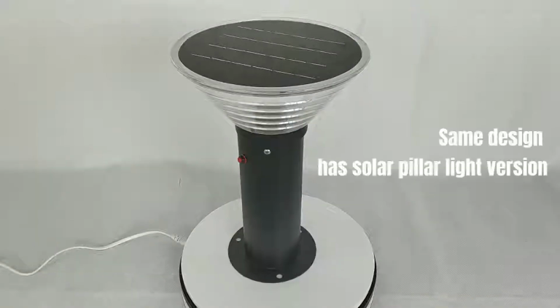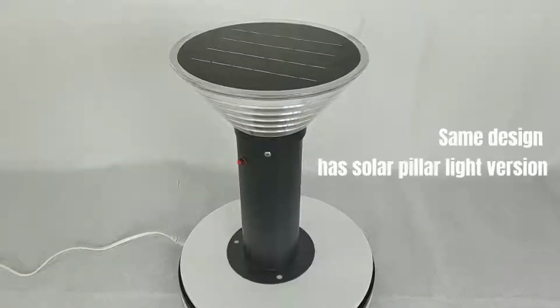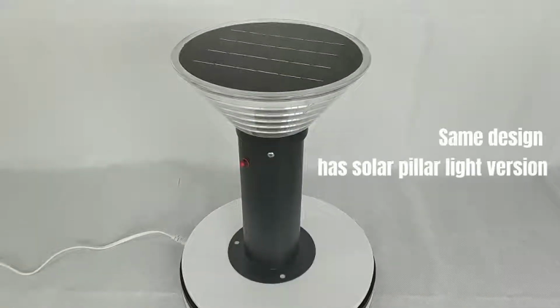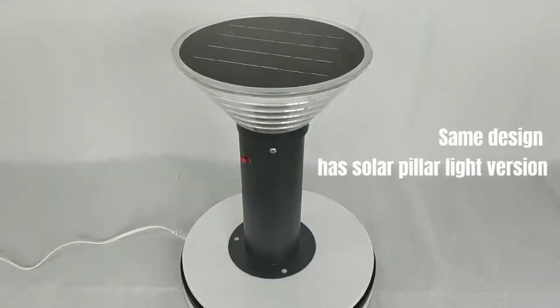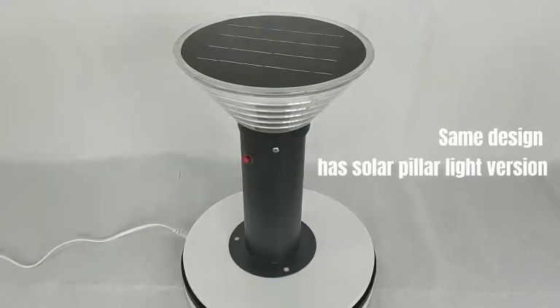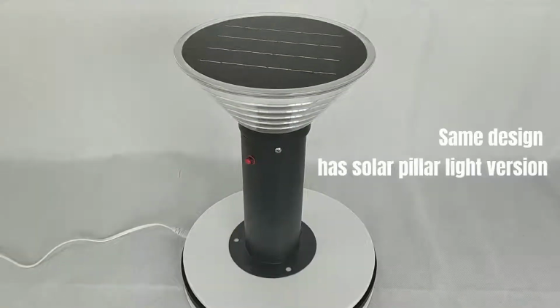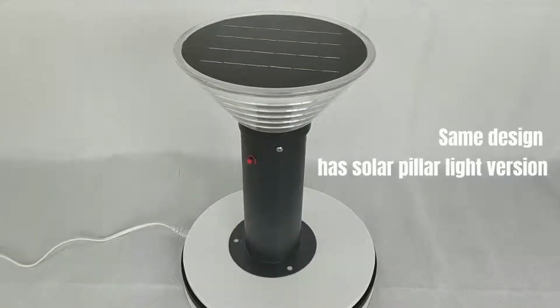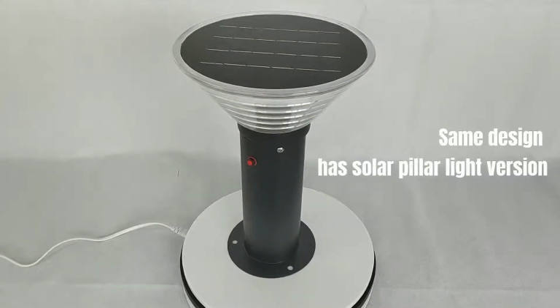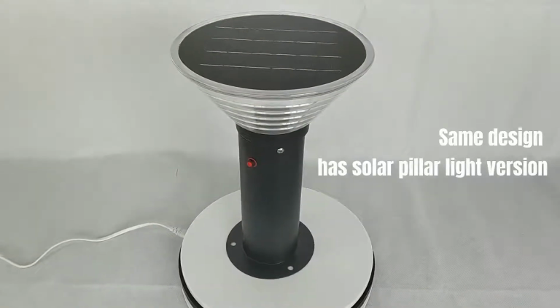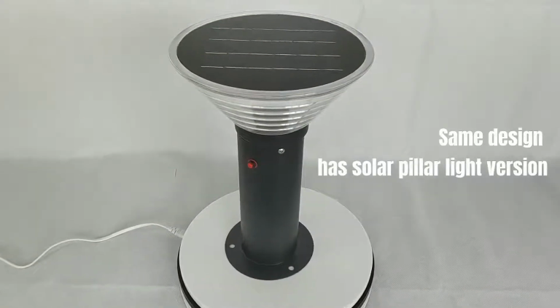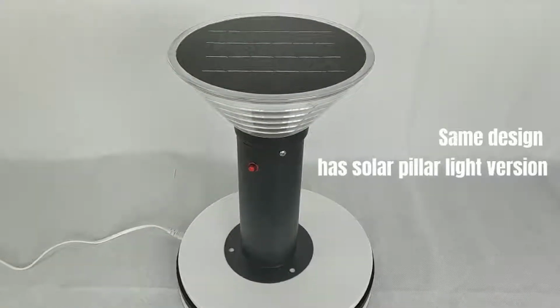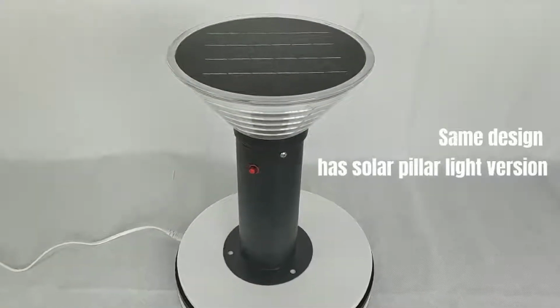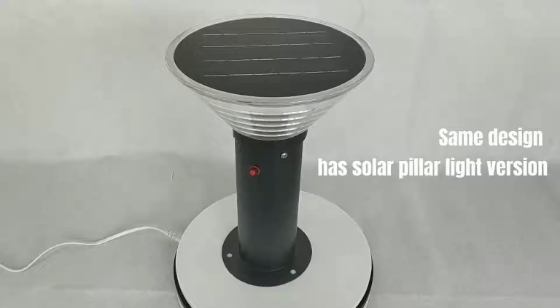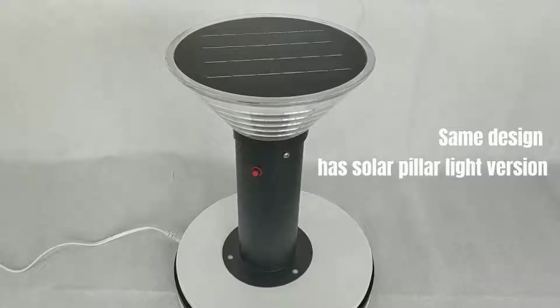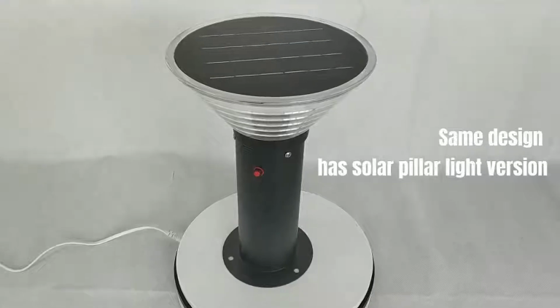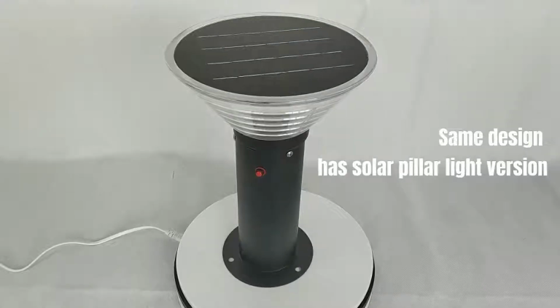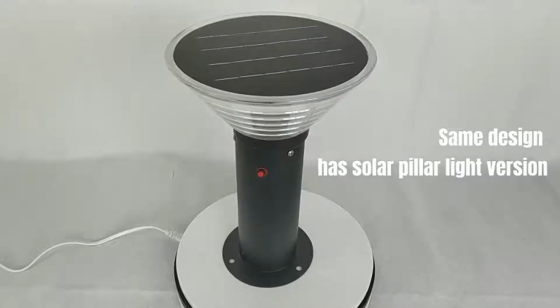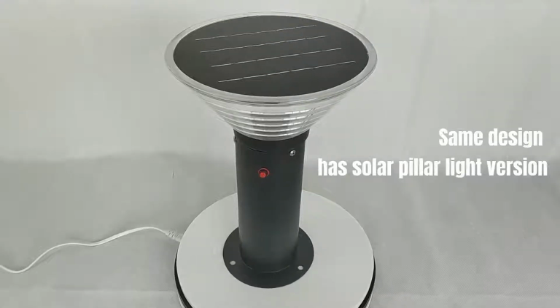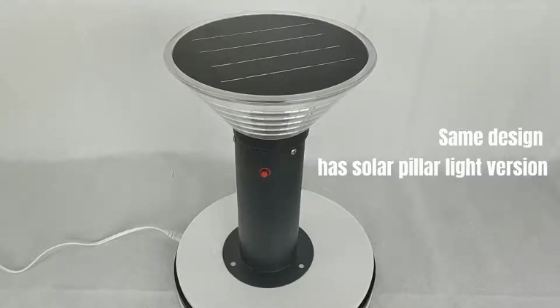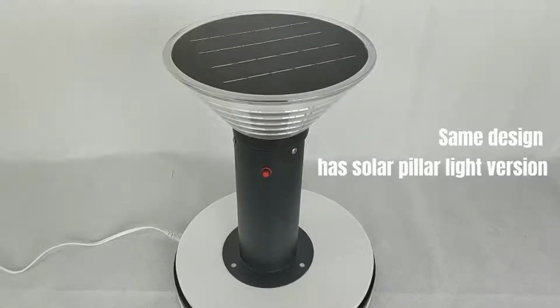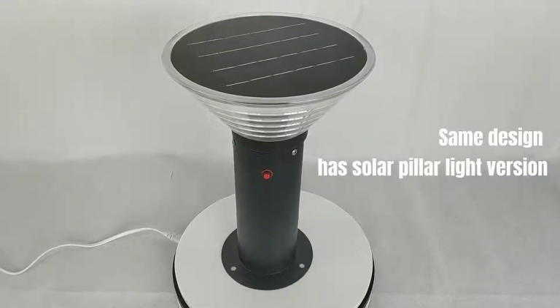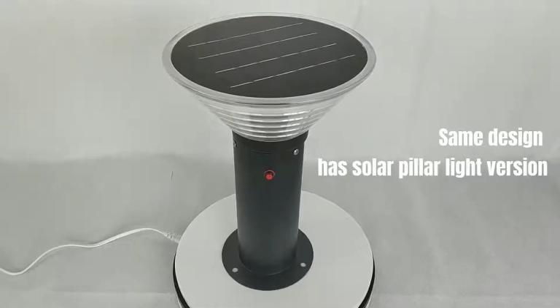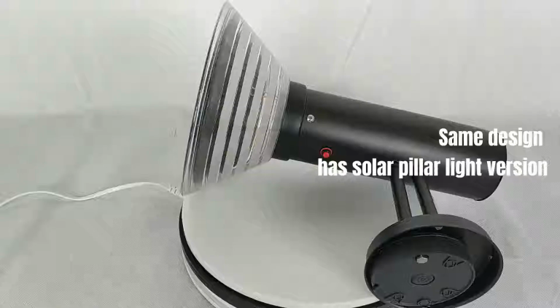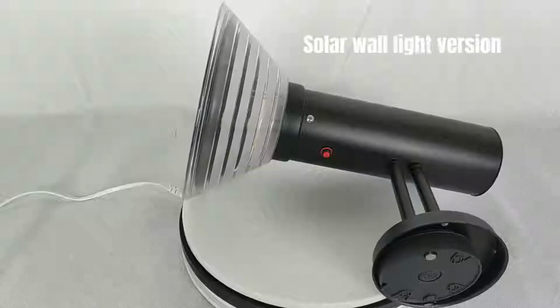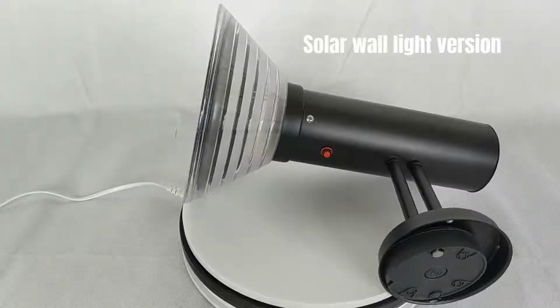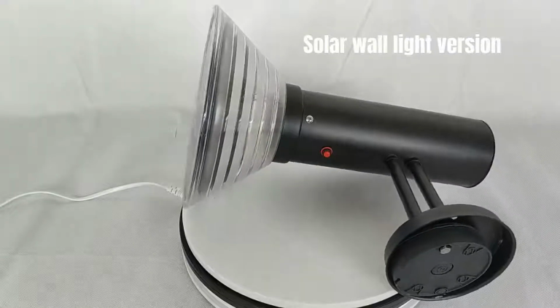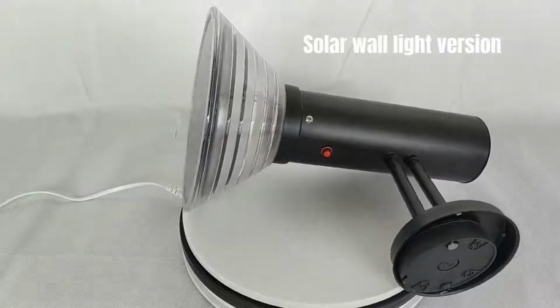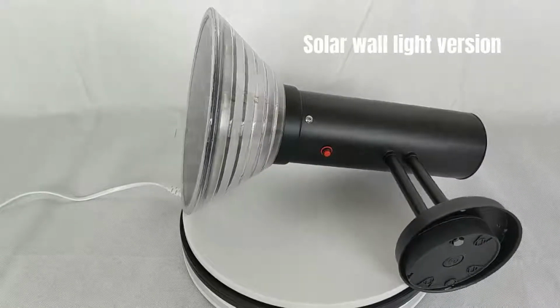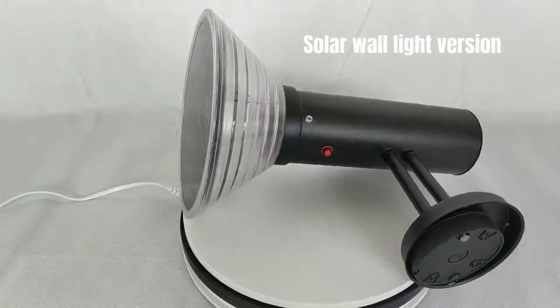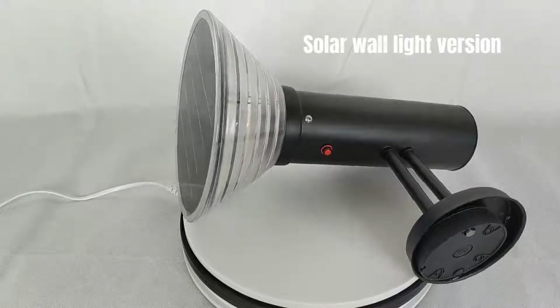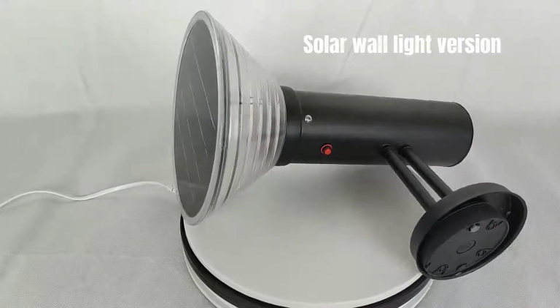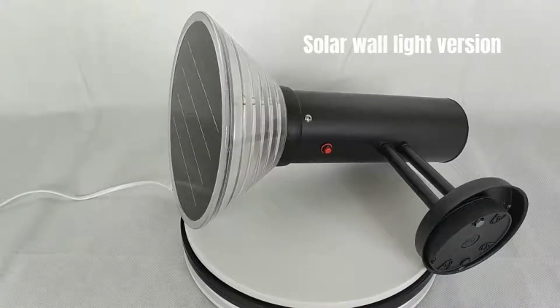The same design is also available in a solar pillar light version and a solar wall light version.